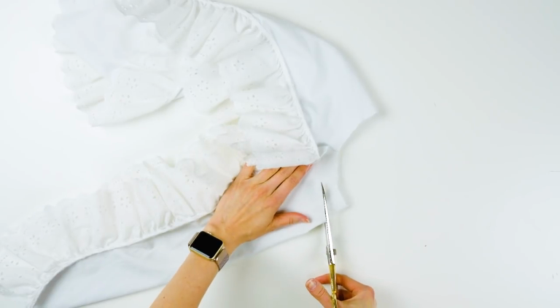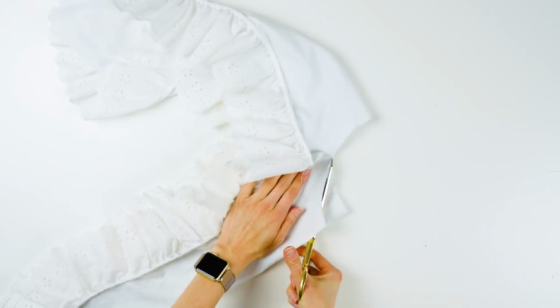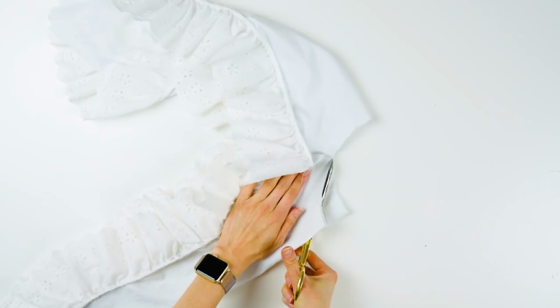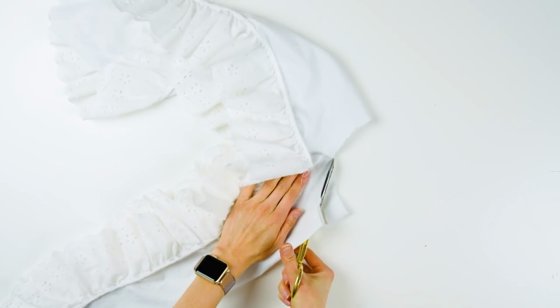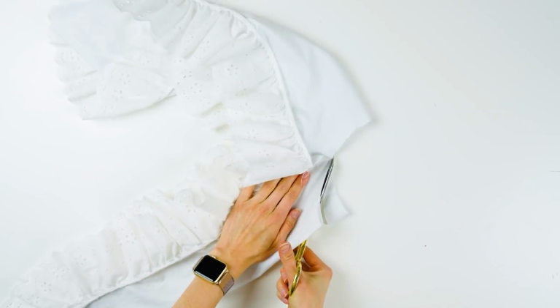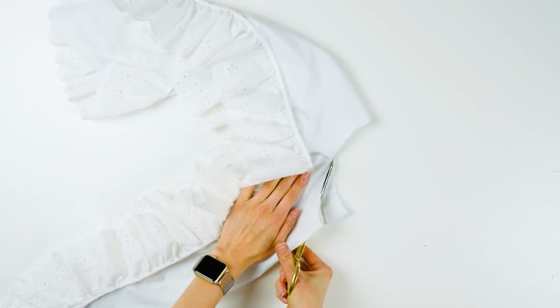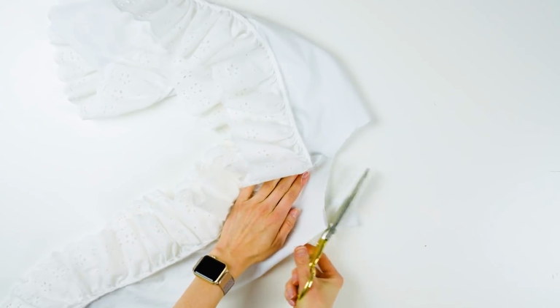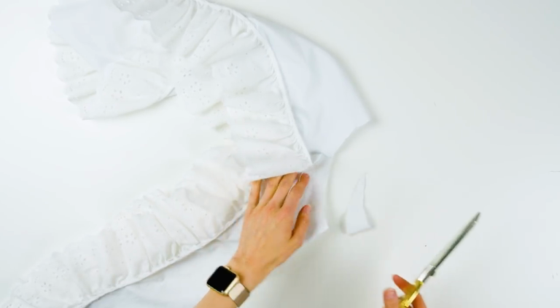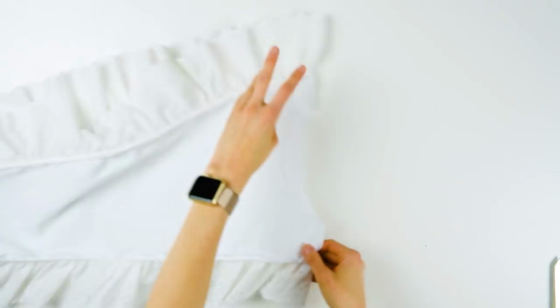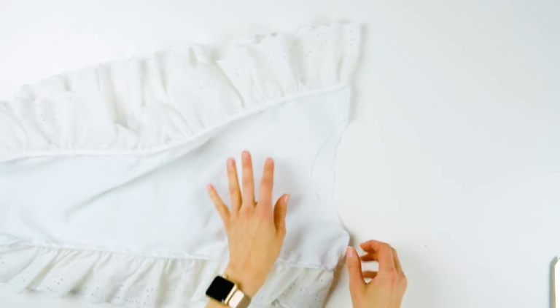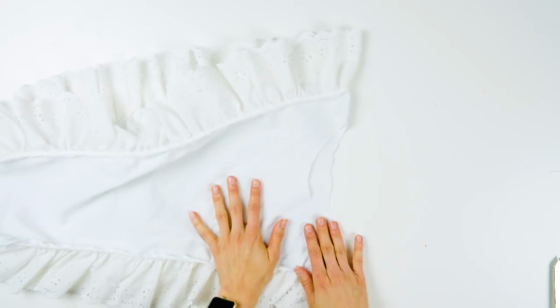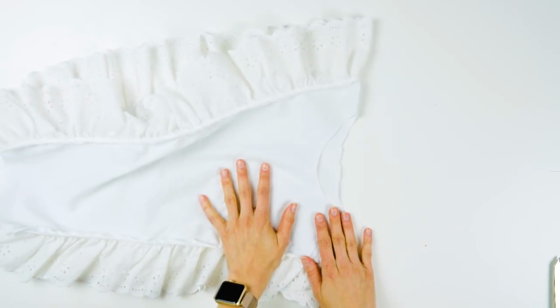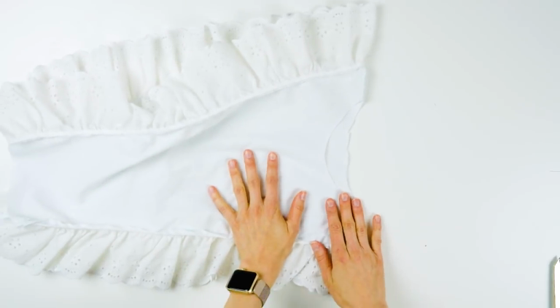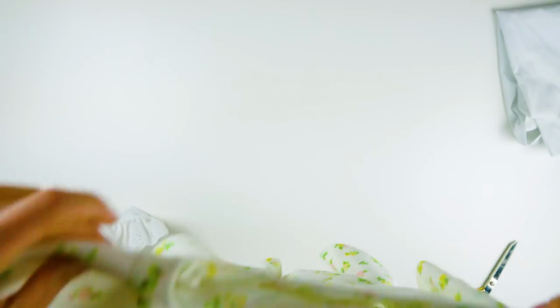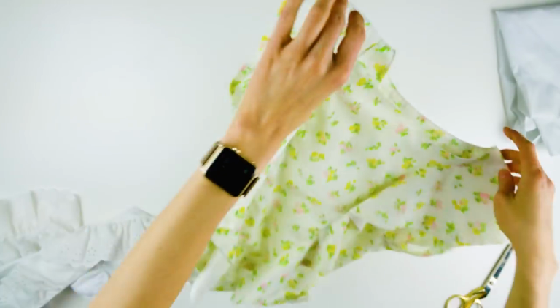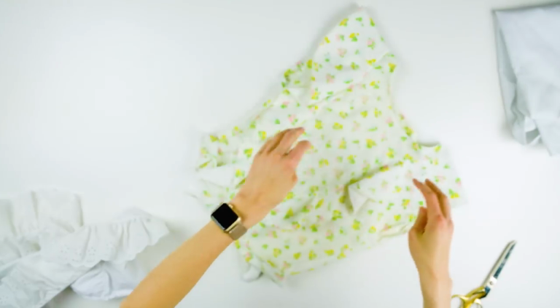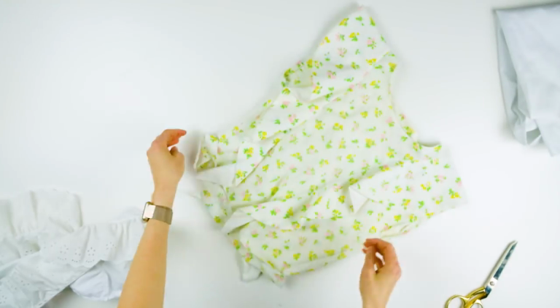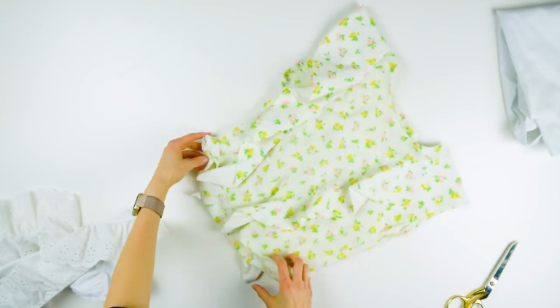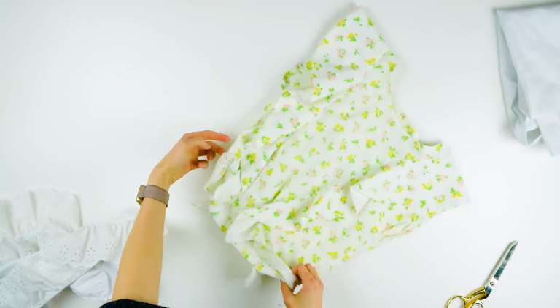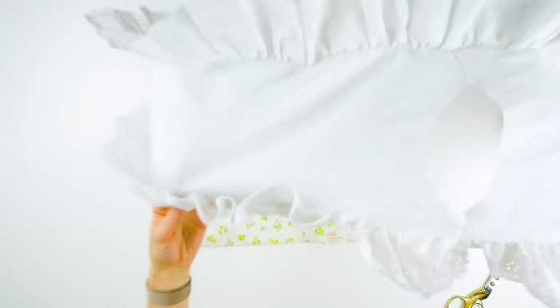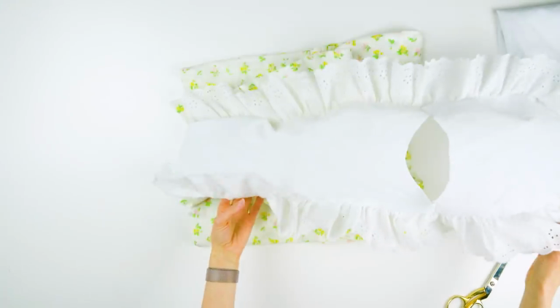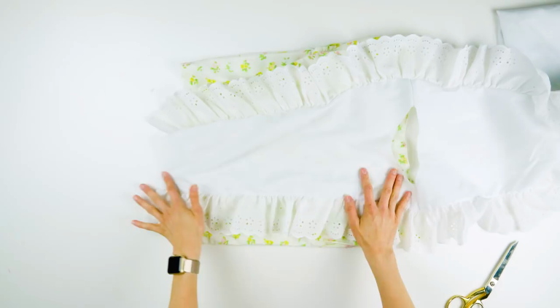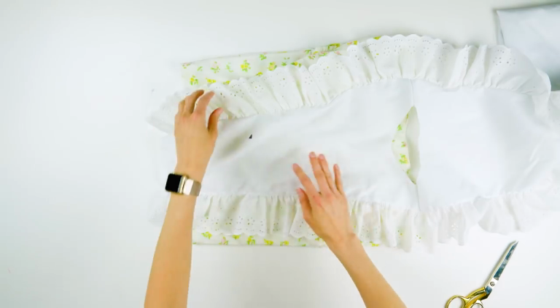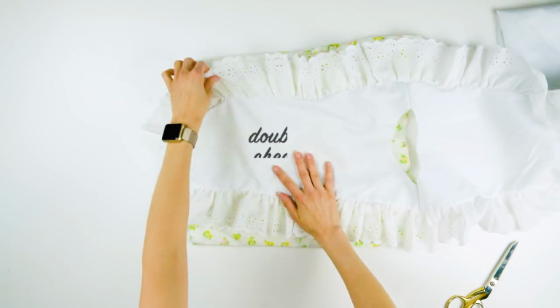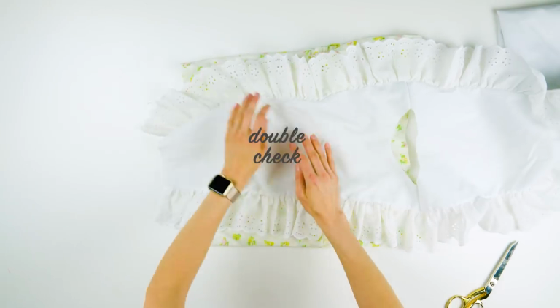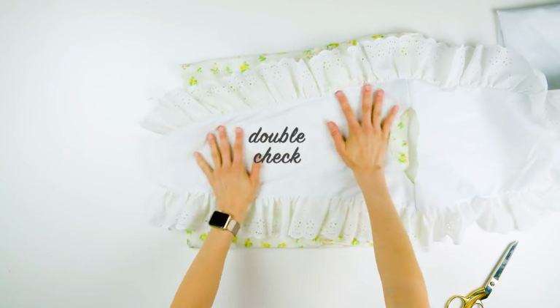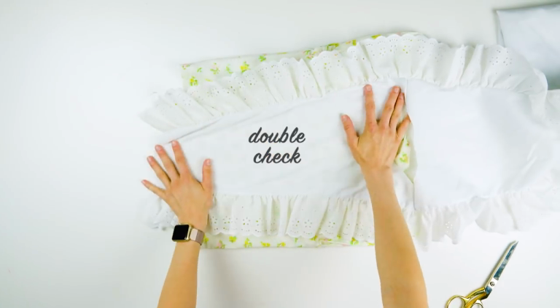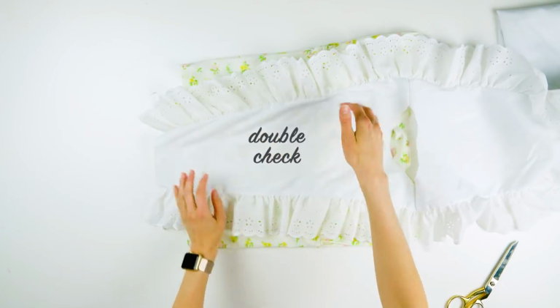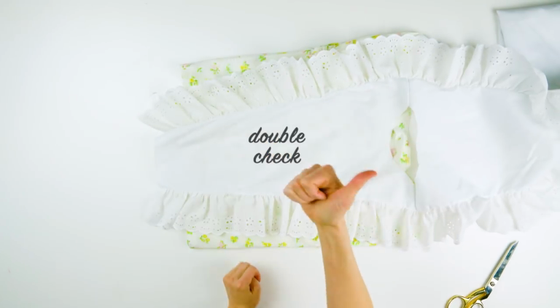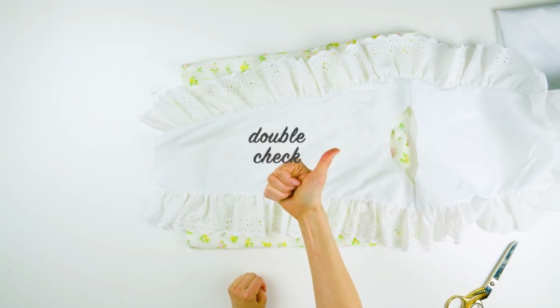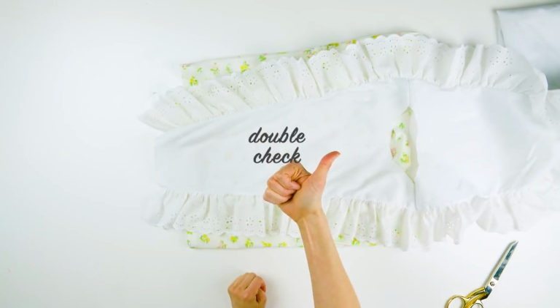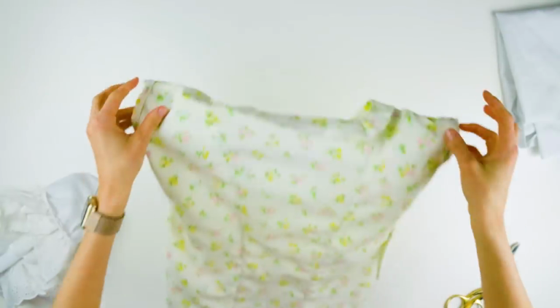Fold it at the neckline and then down the center to cut out the neckline. Cut the front neckline just a little deeper and it'll look like this. Open it up and double-check your work on another shirt or on your body.